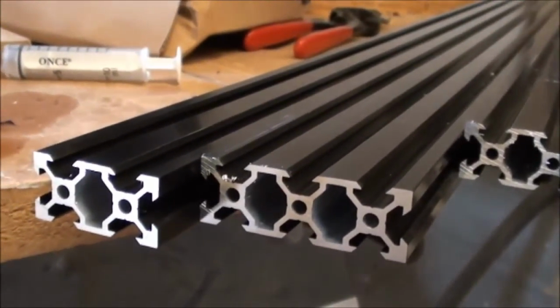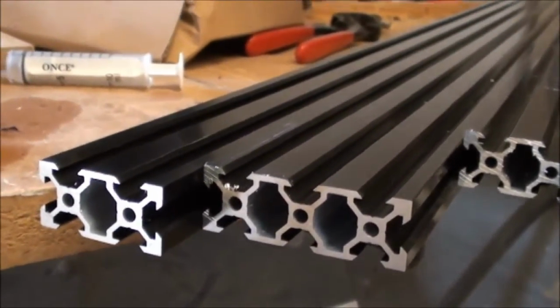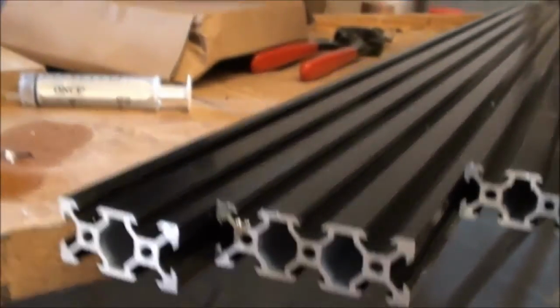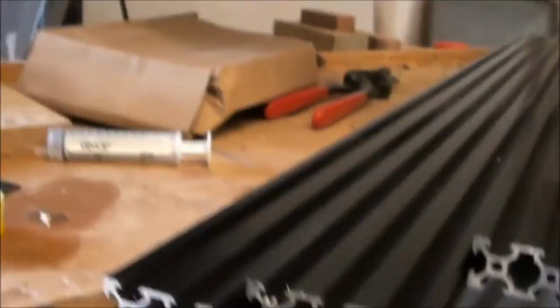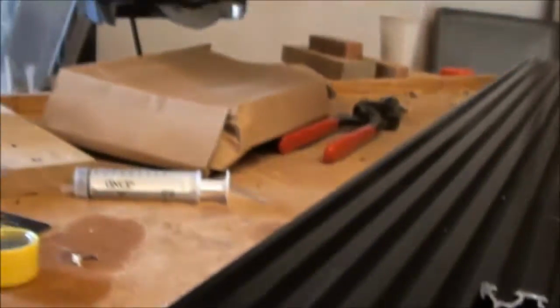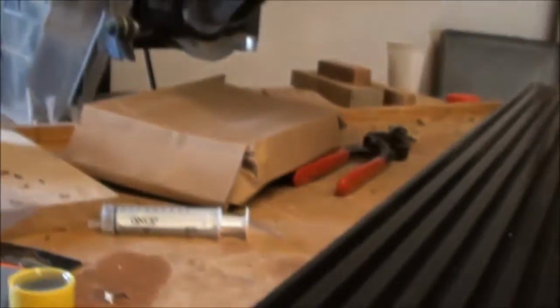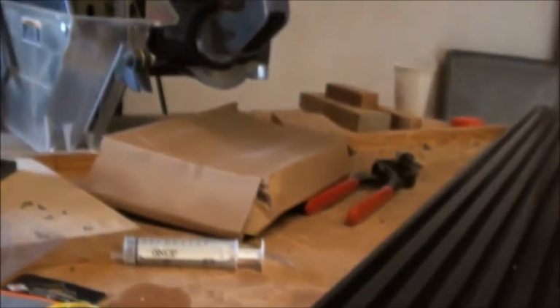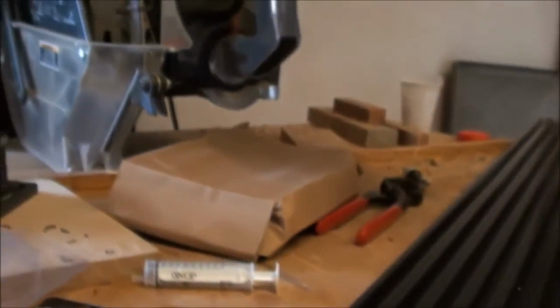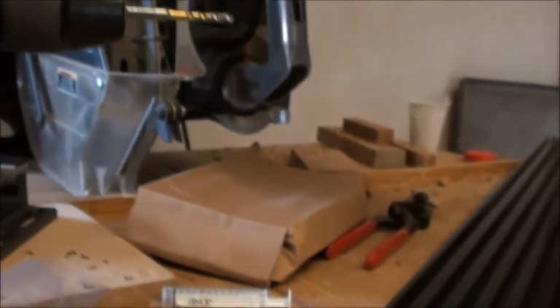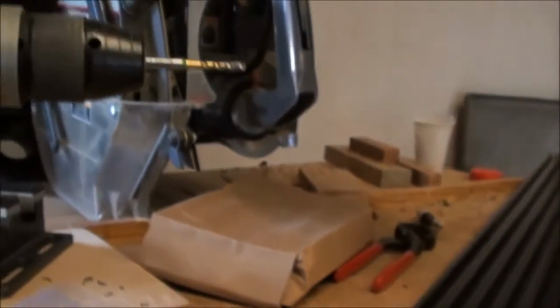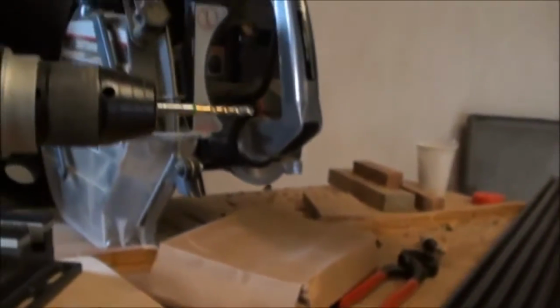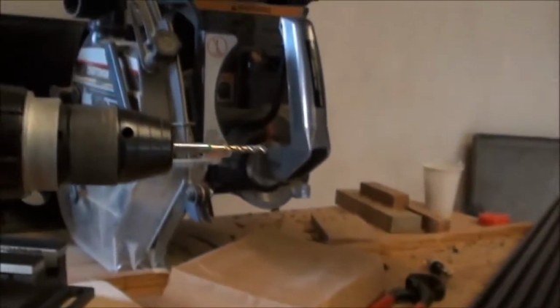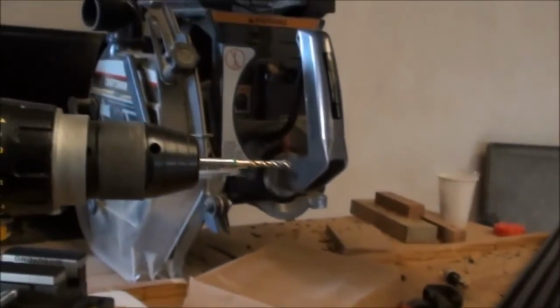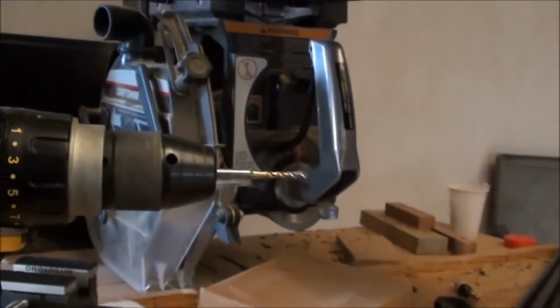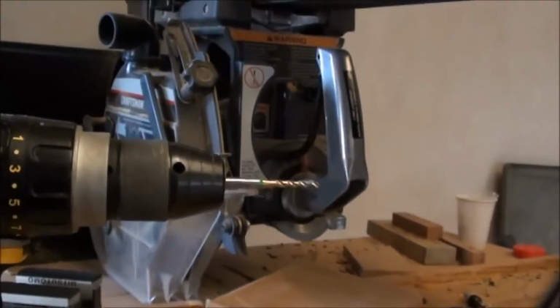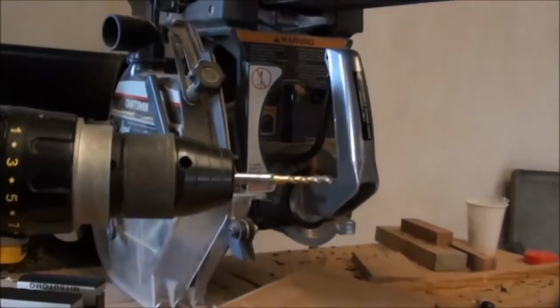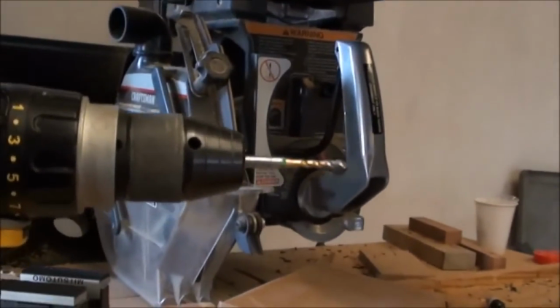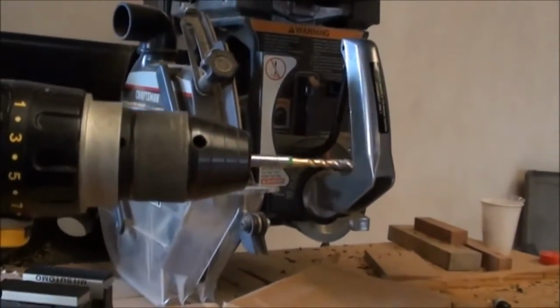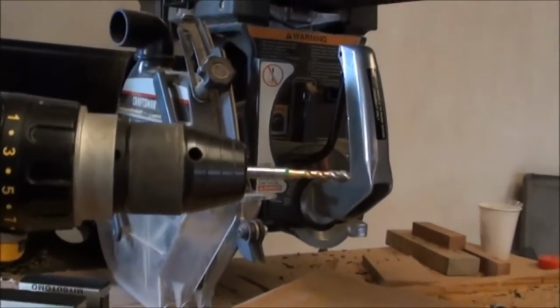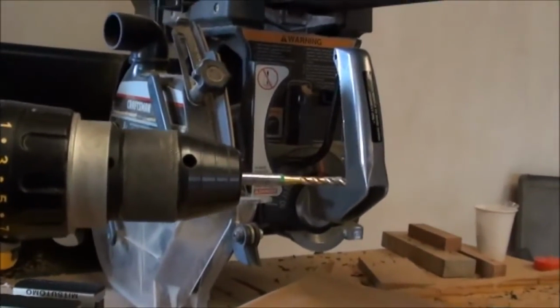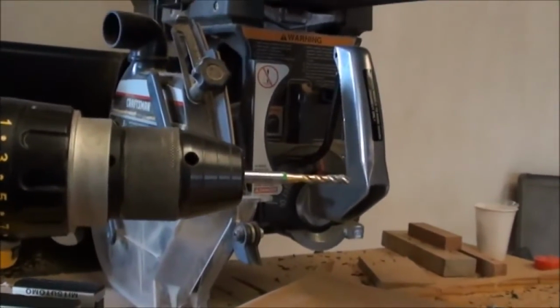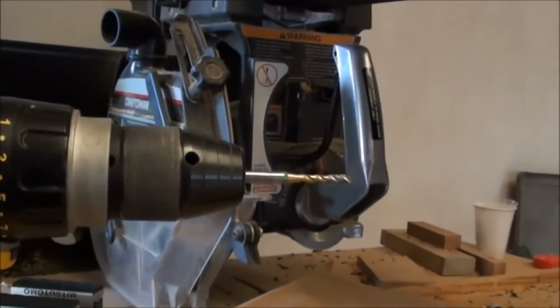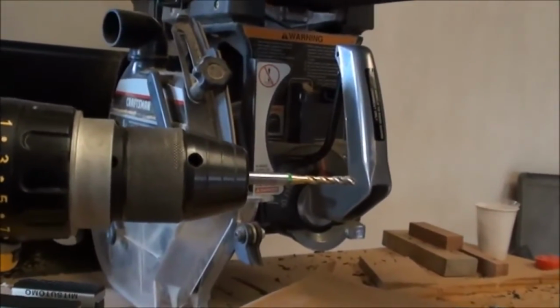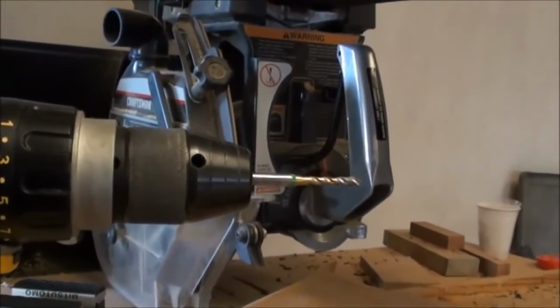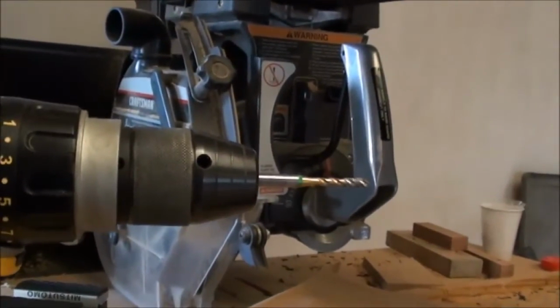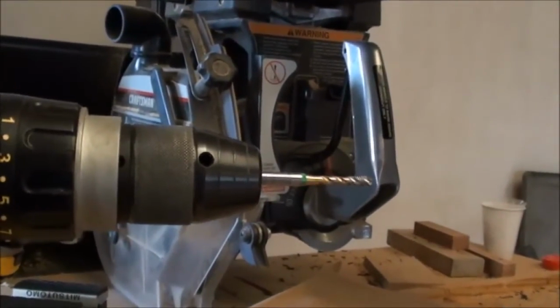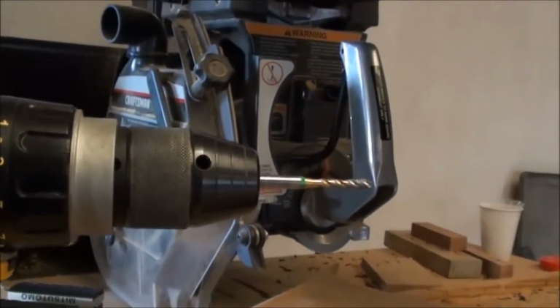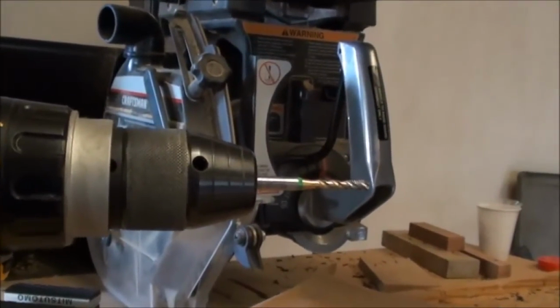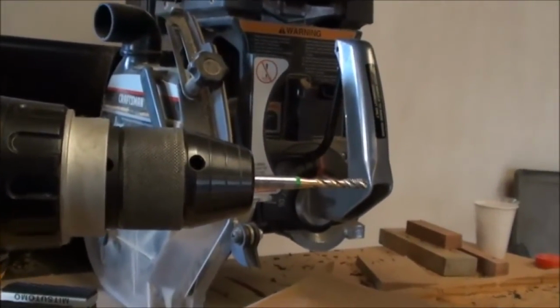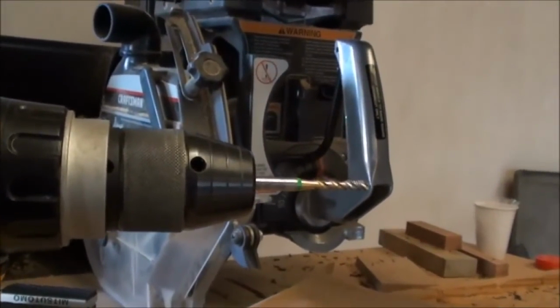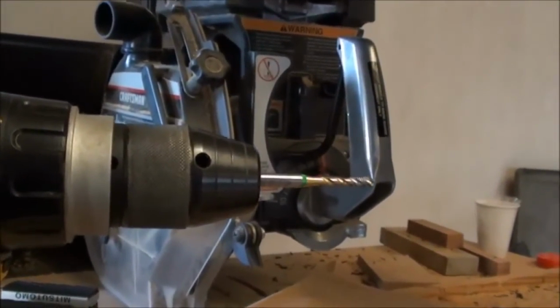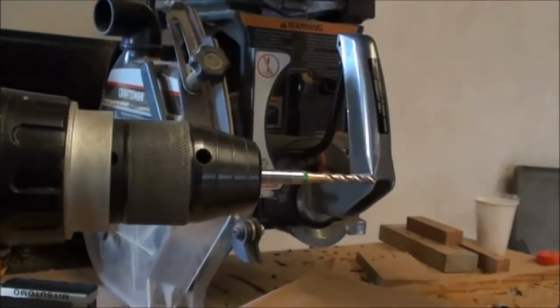After cutting the profiles, I'm ready to cut the M5 threads at the end using a battery drill, and I will use ethanol as a lubricant.